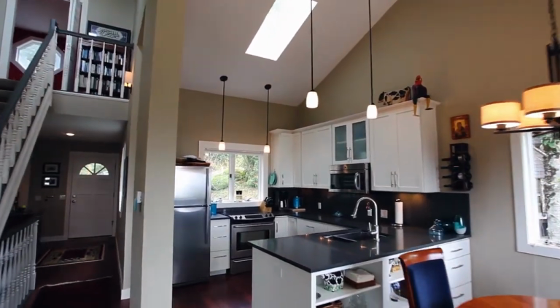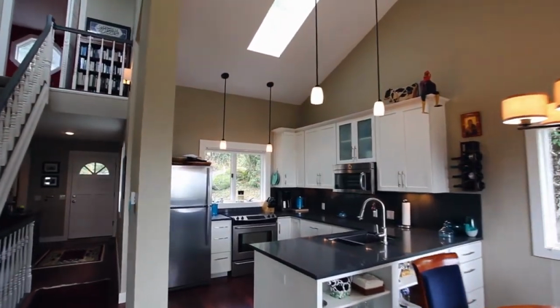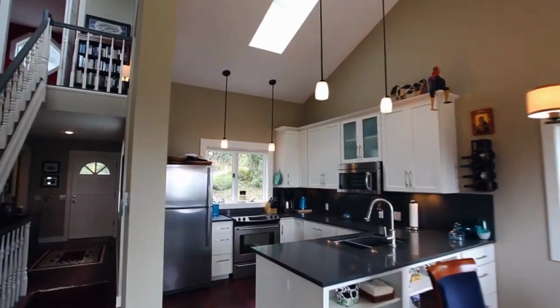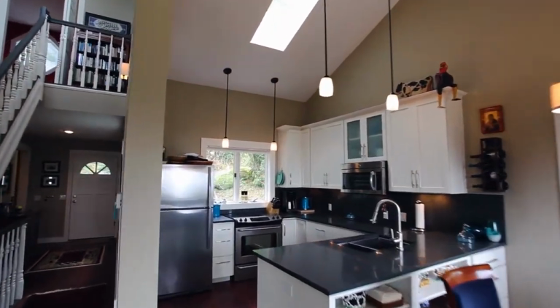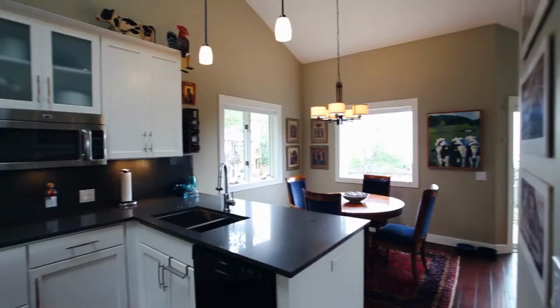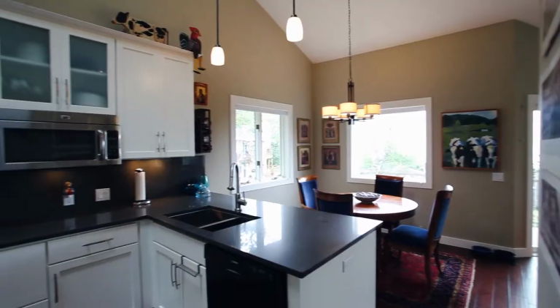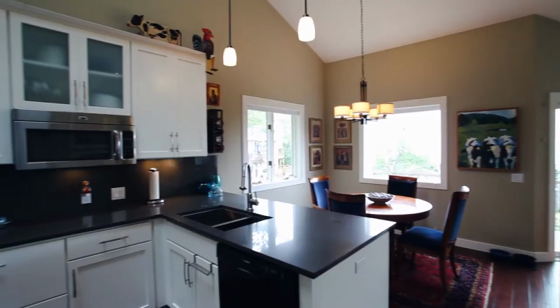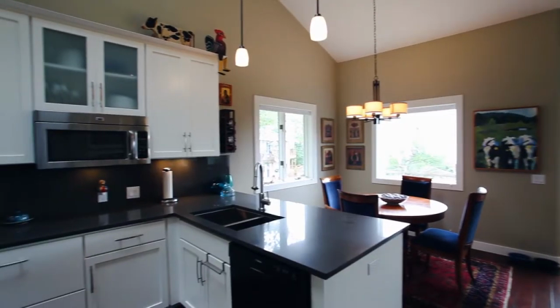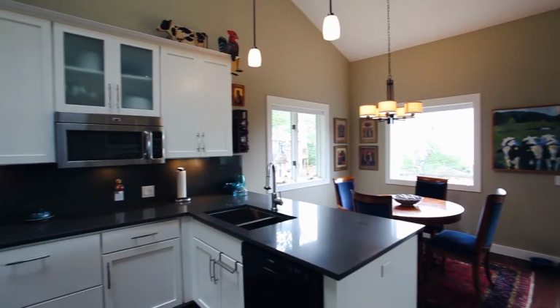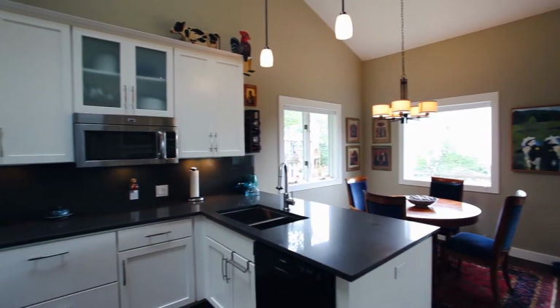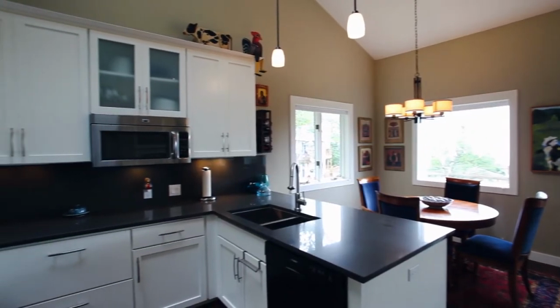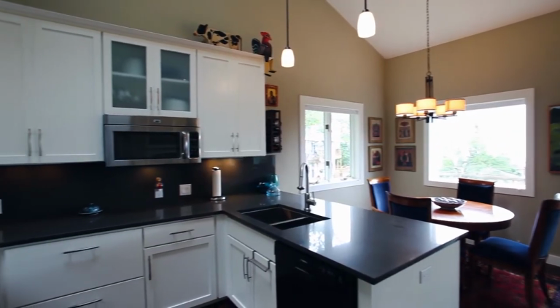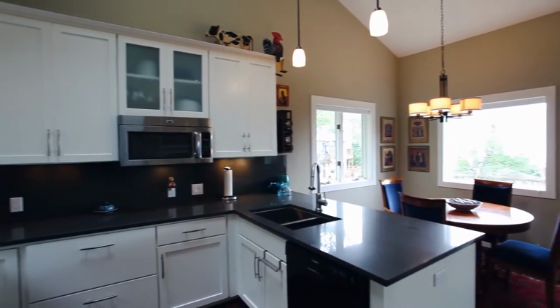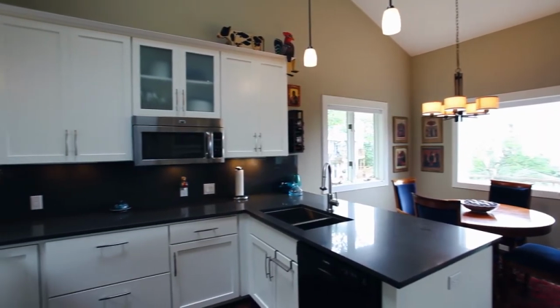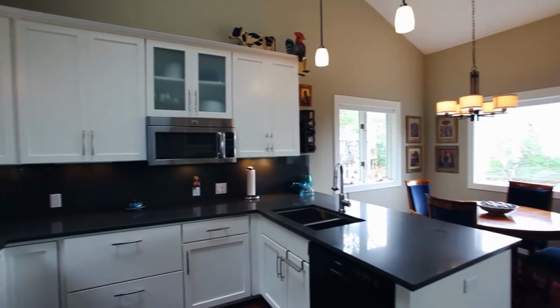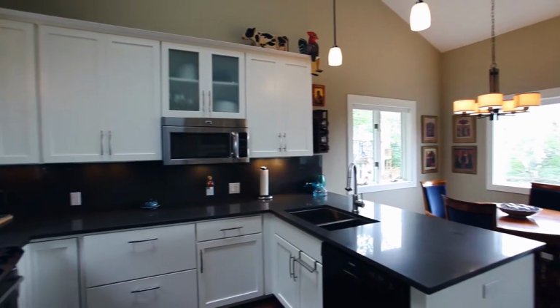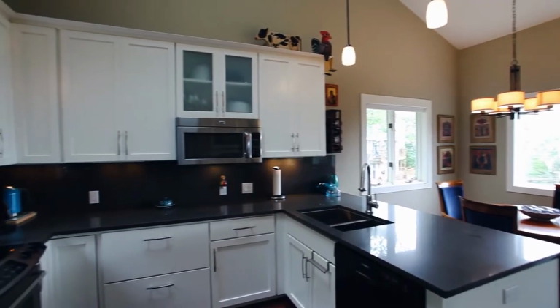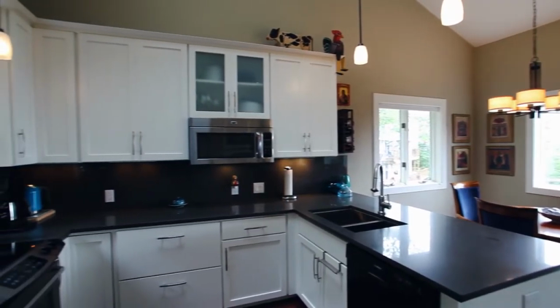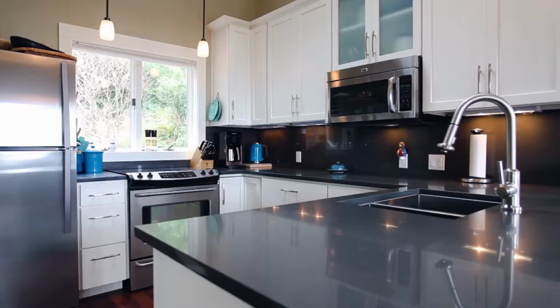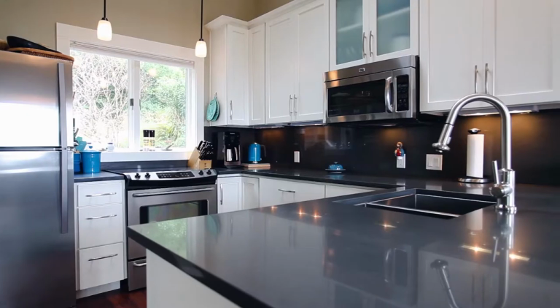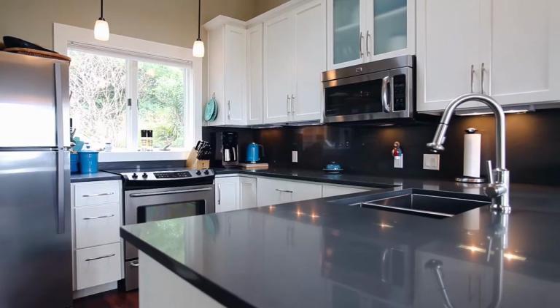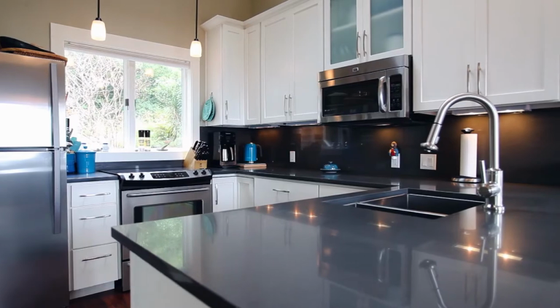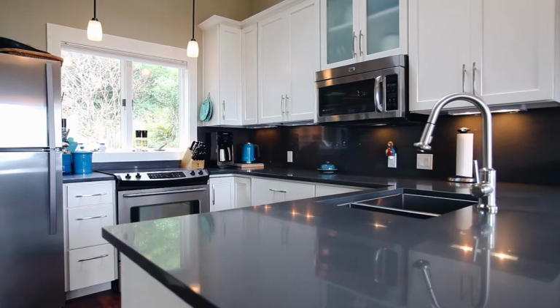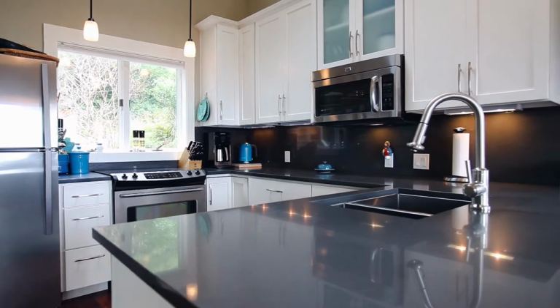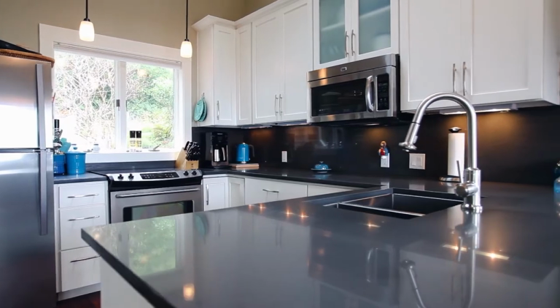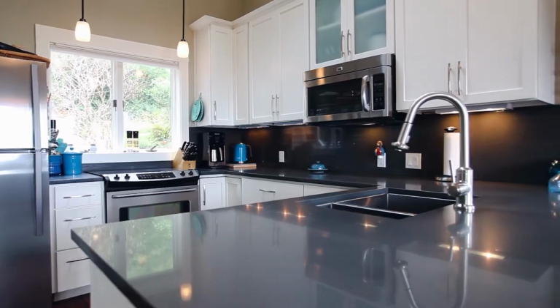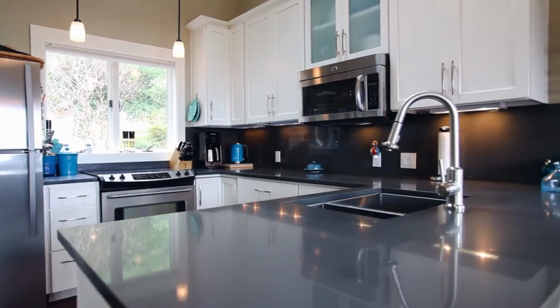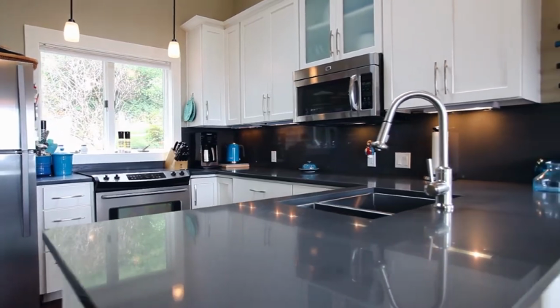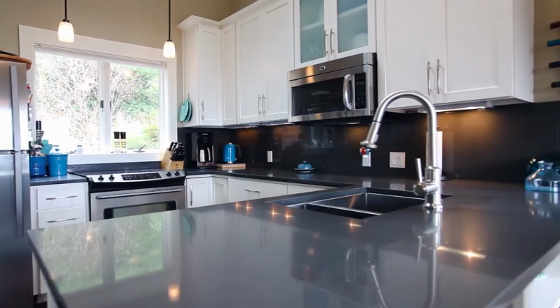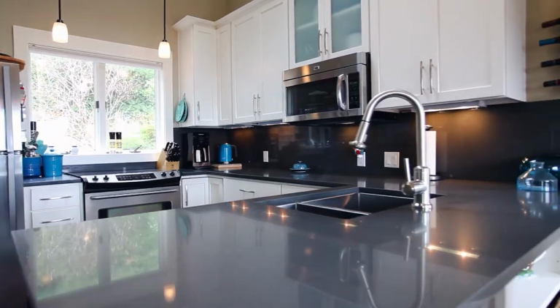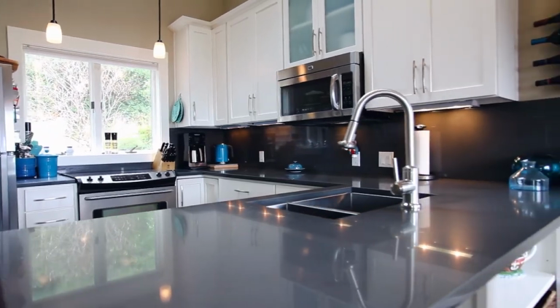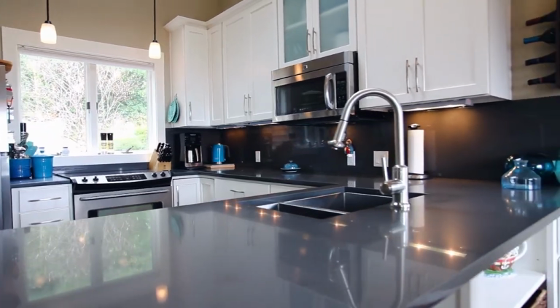The updated kitchen features gorgeous quartz counters, a skylight, and designer quality finishes.